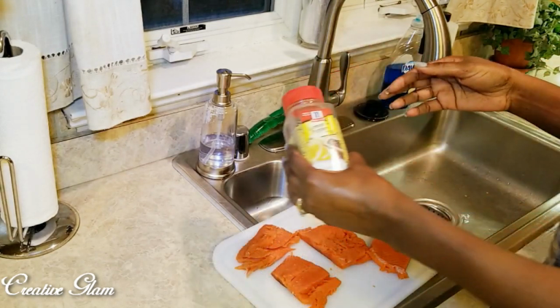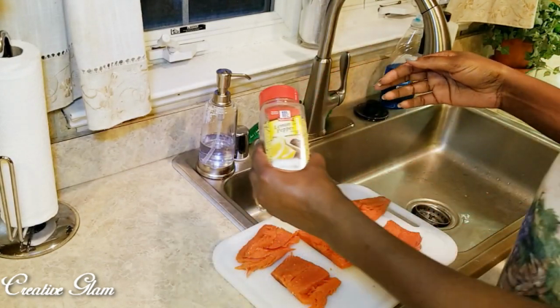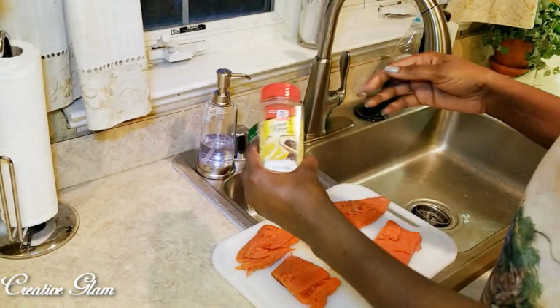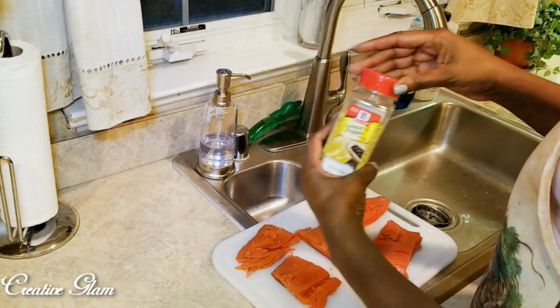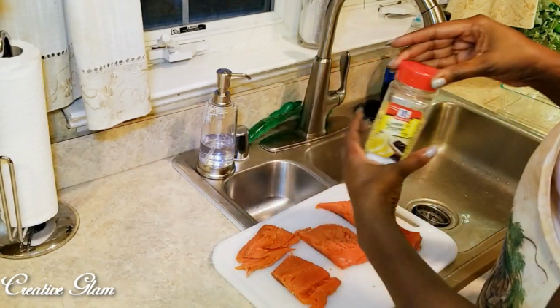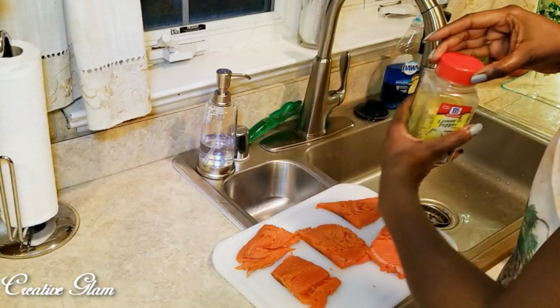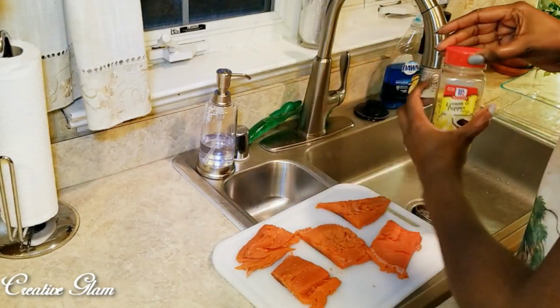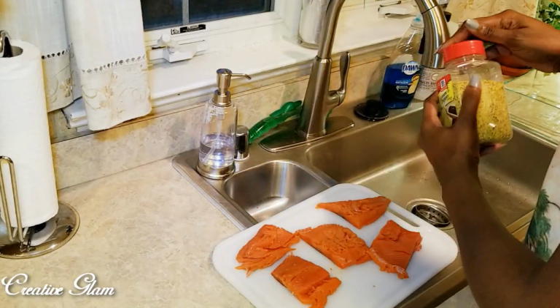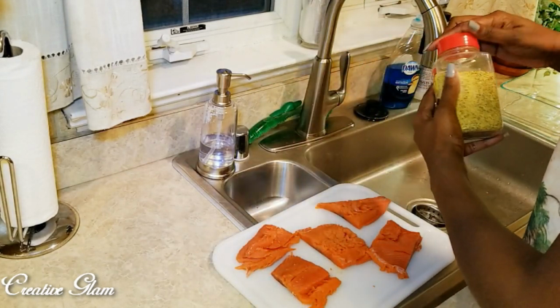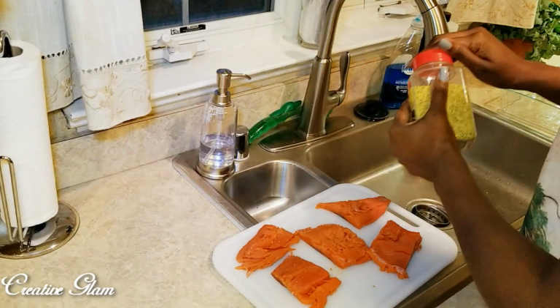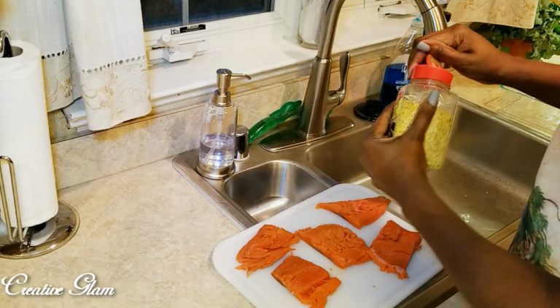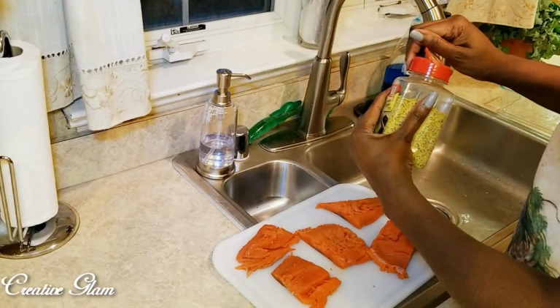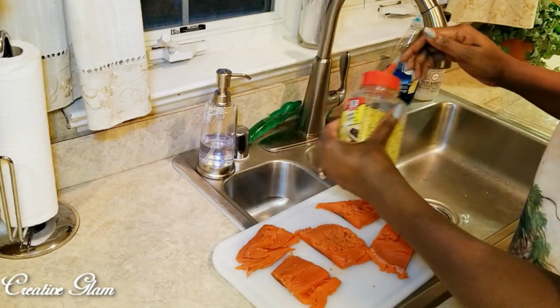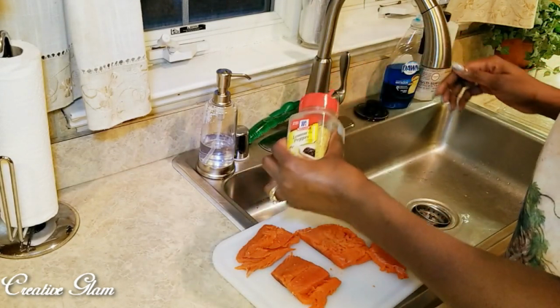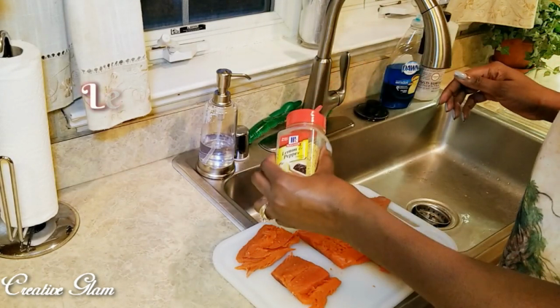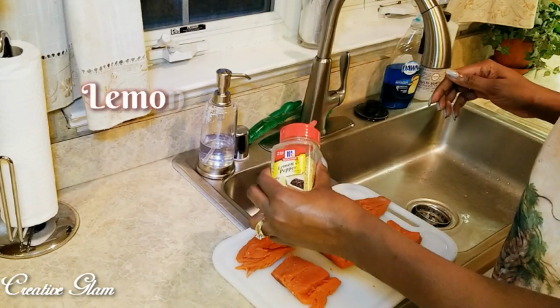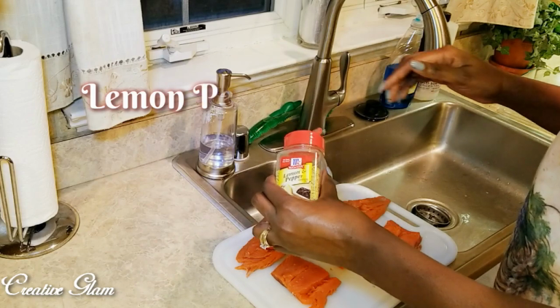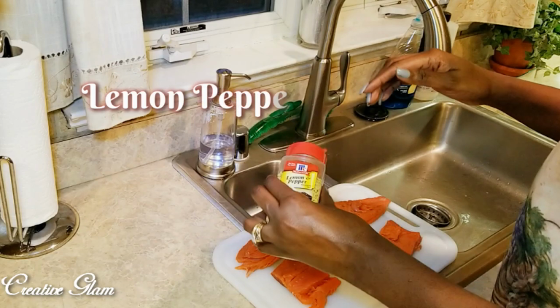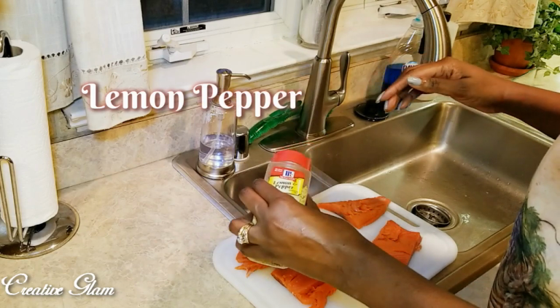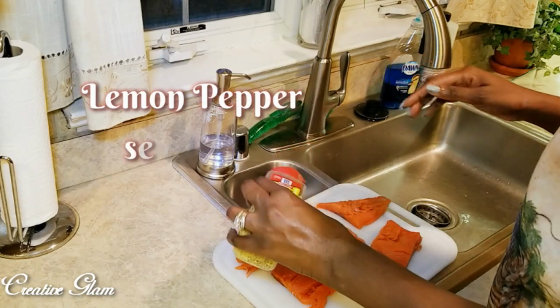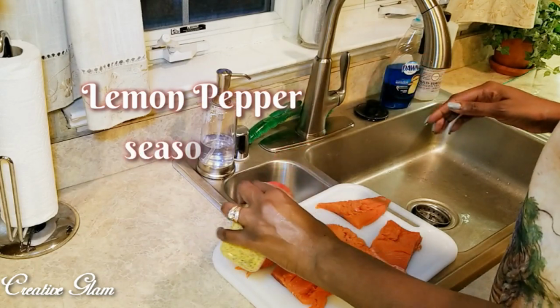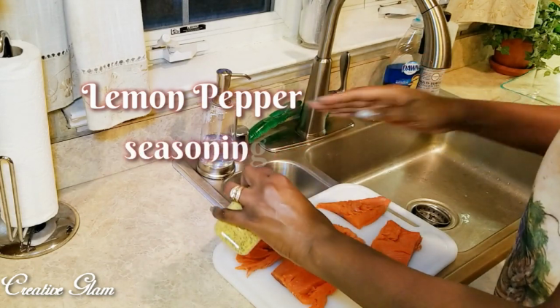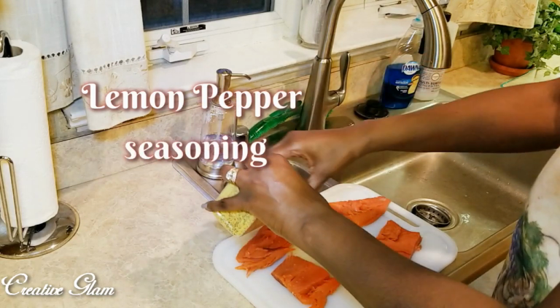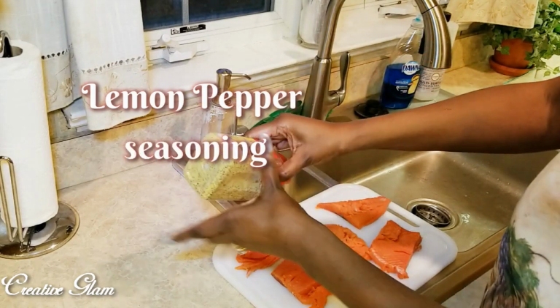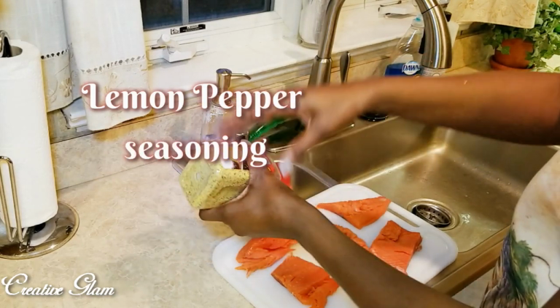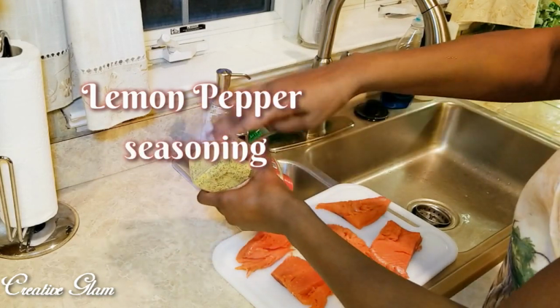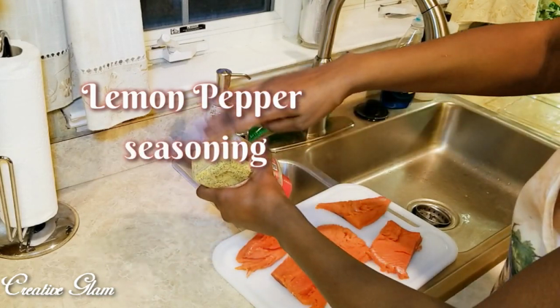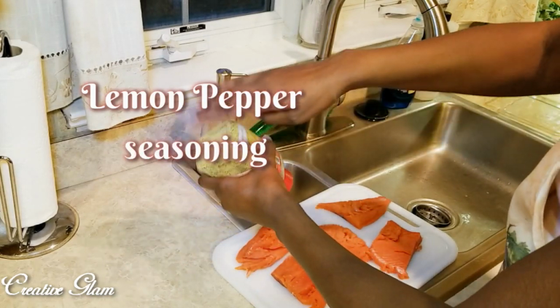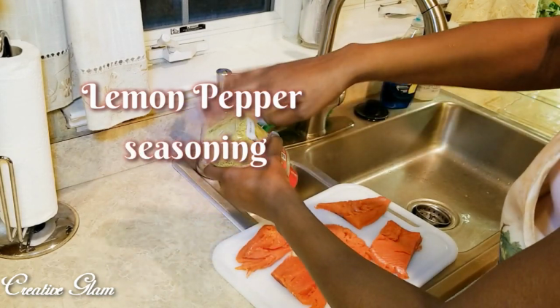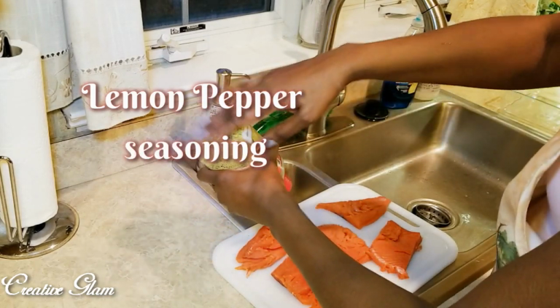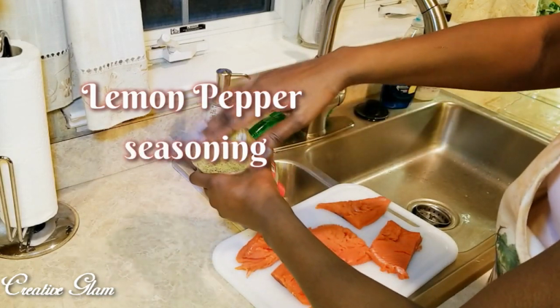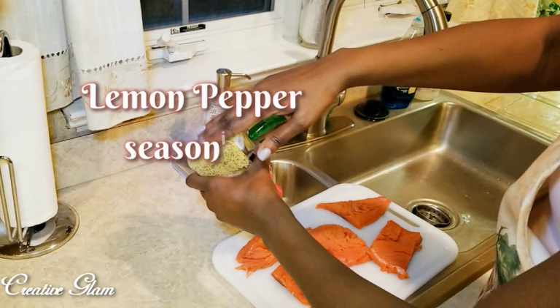I seasoned it with lemon pepper seasoning, garlic, and cayenne pepper.